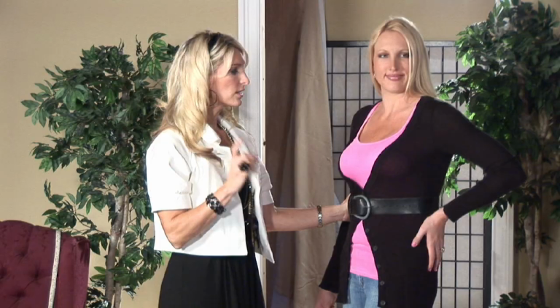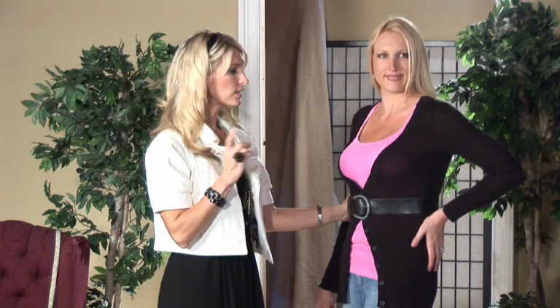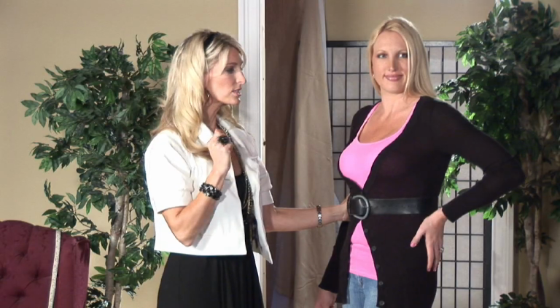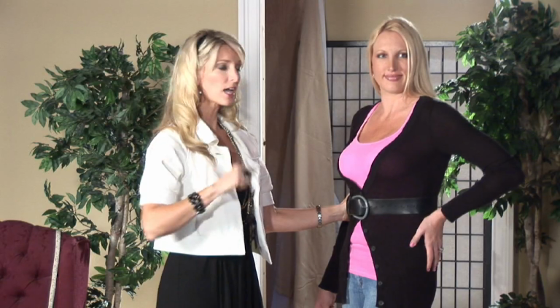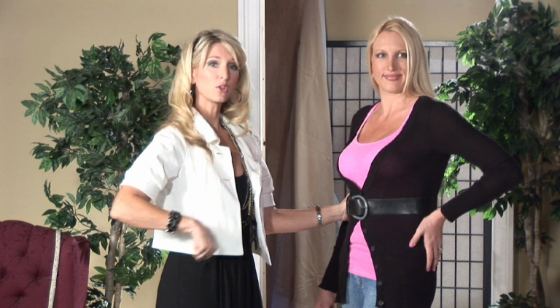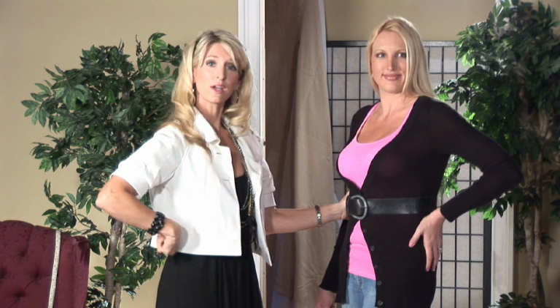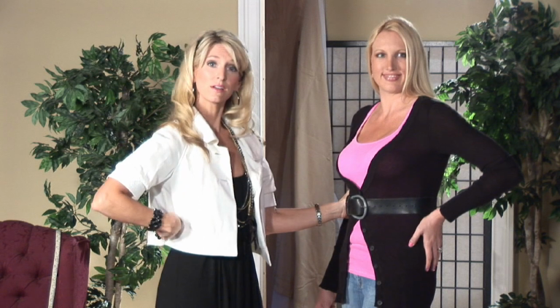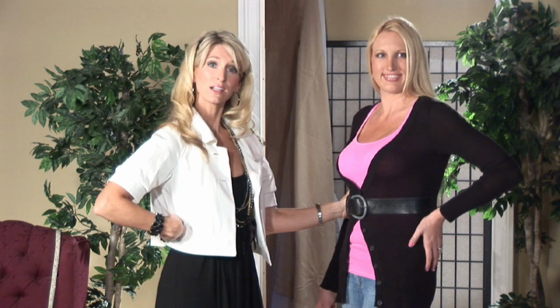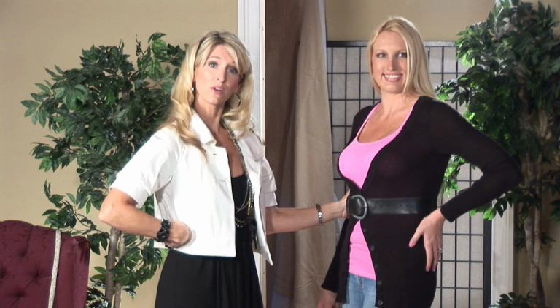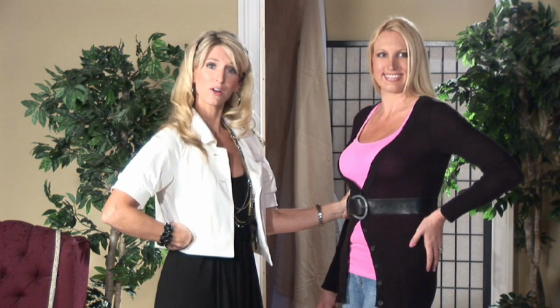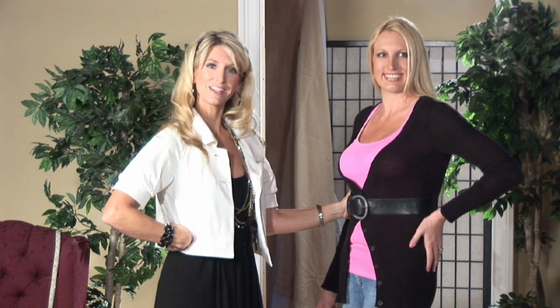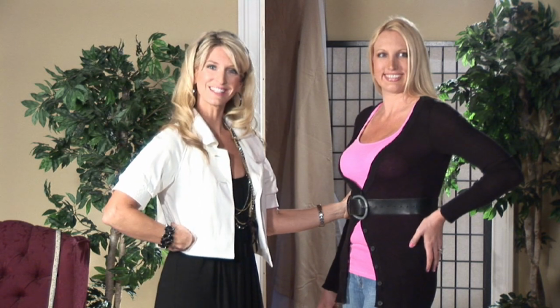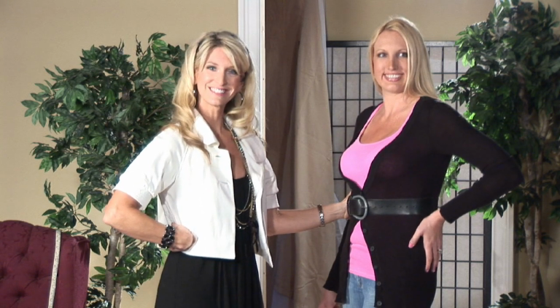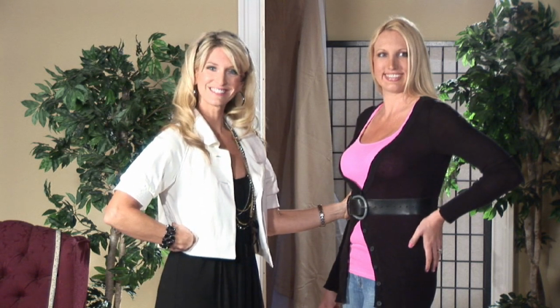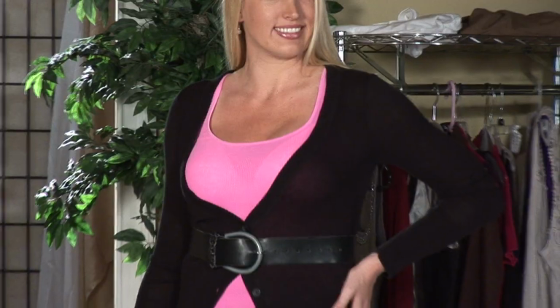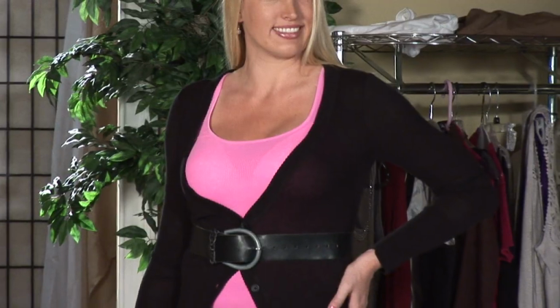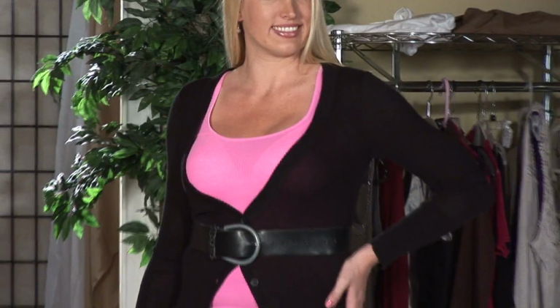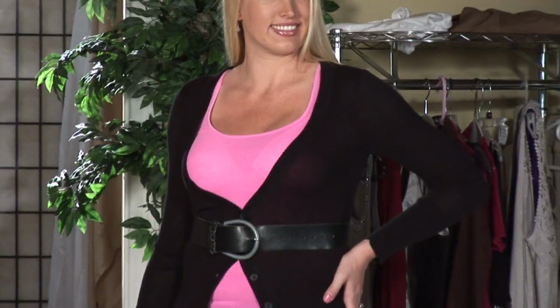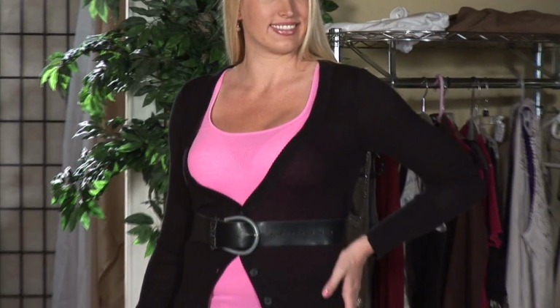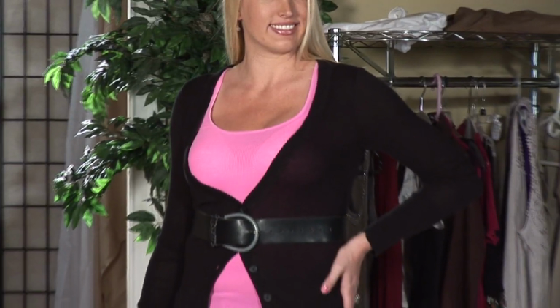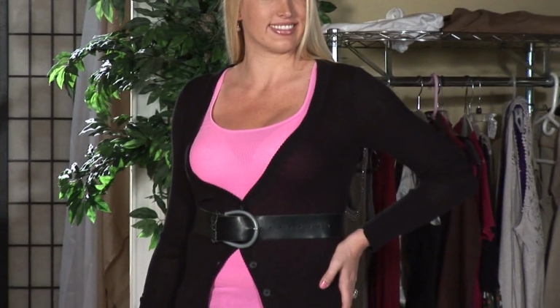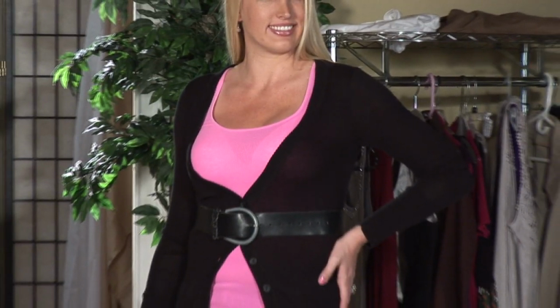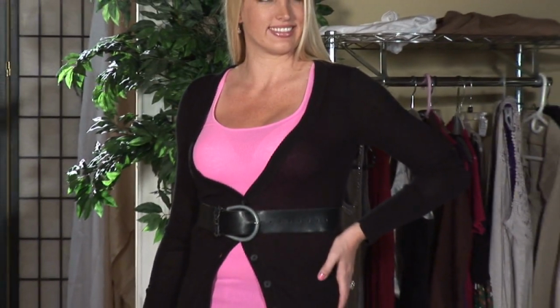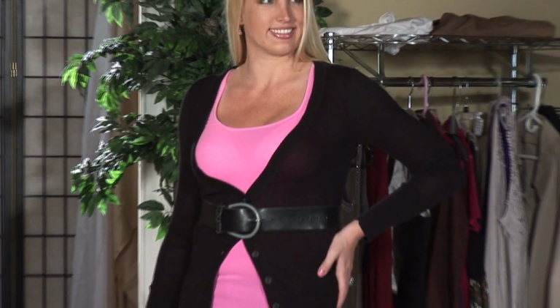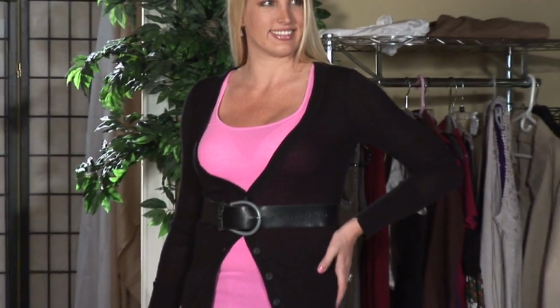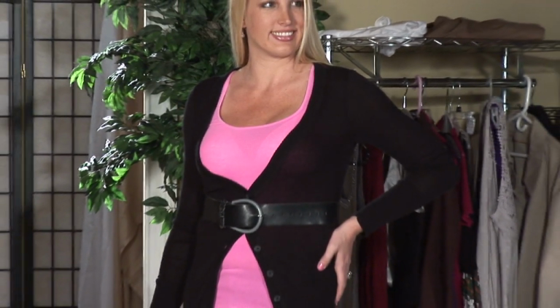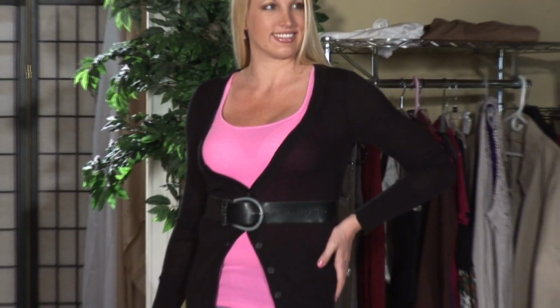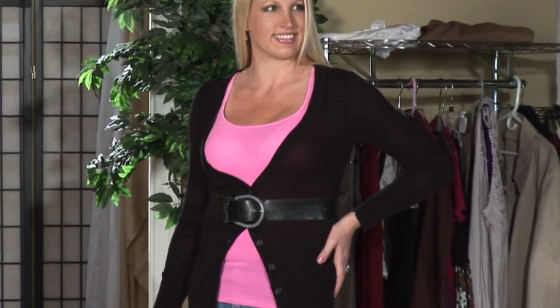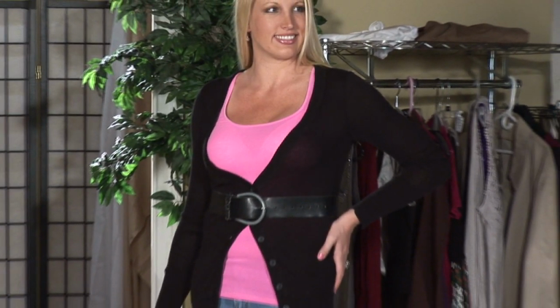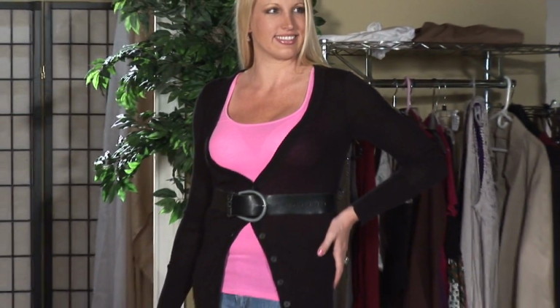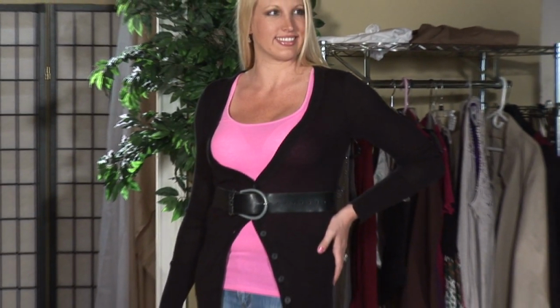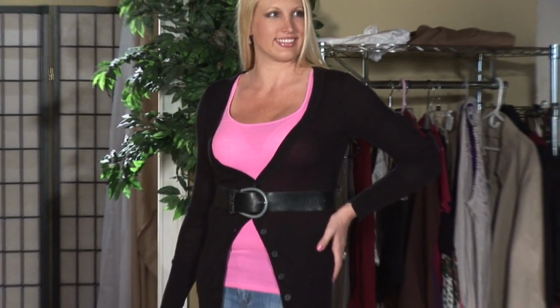This is how you wear a long cardigan. For more tips, you can reach me at wendybraswell.com.